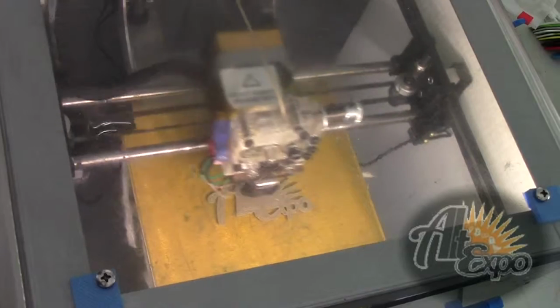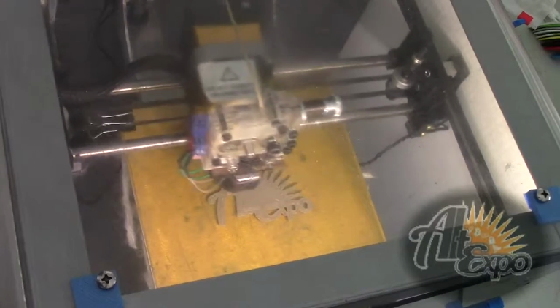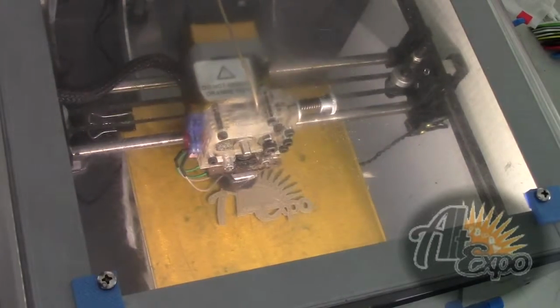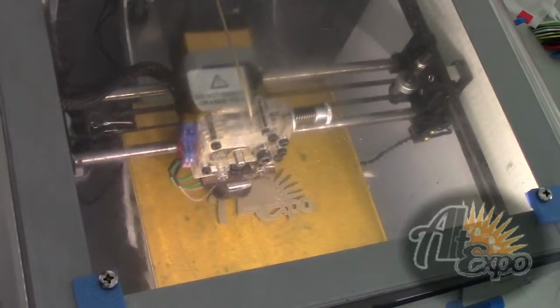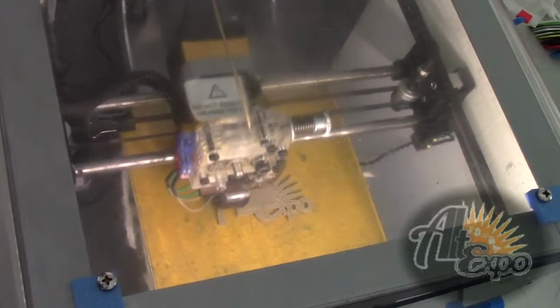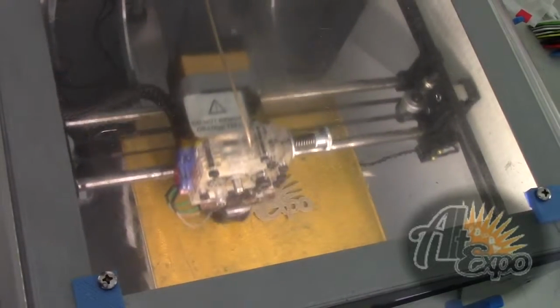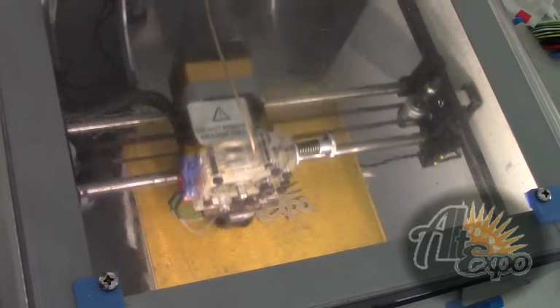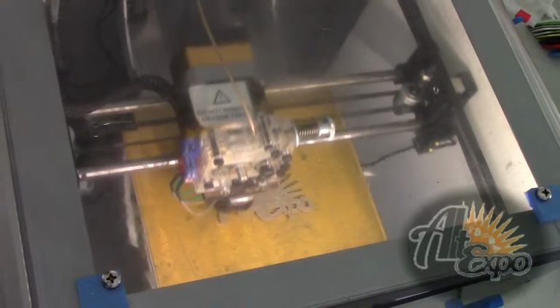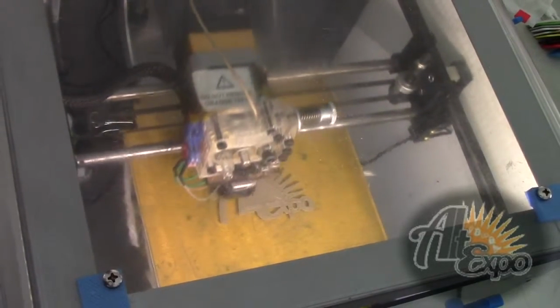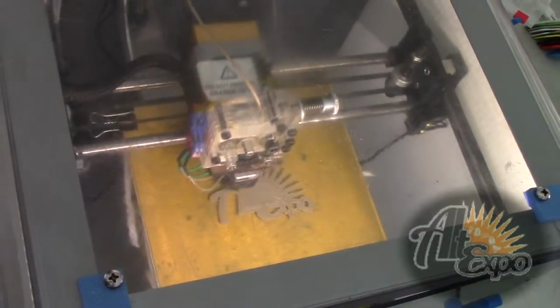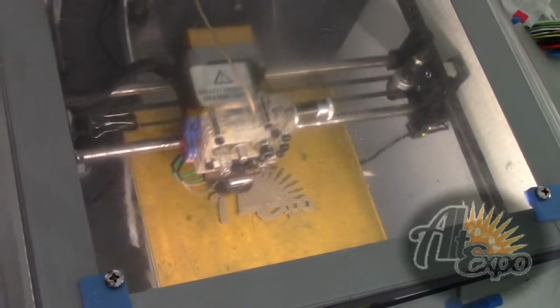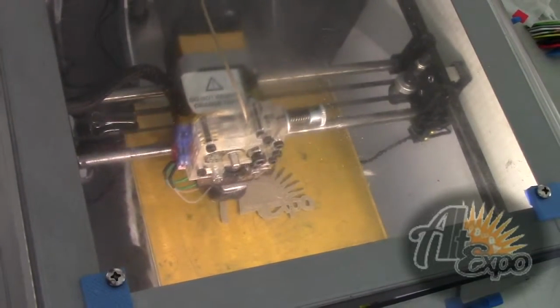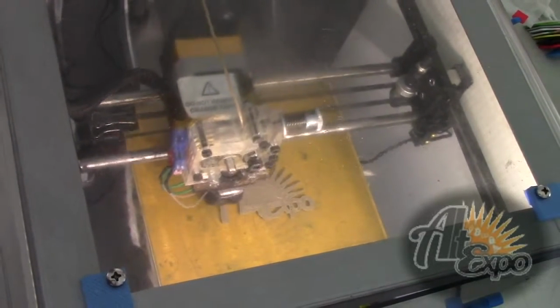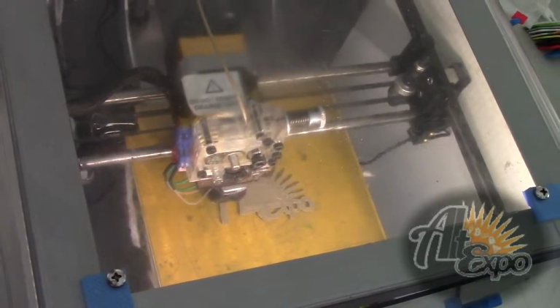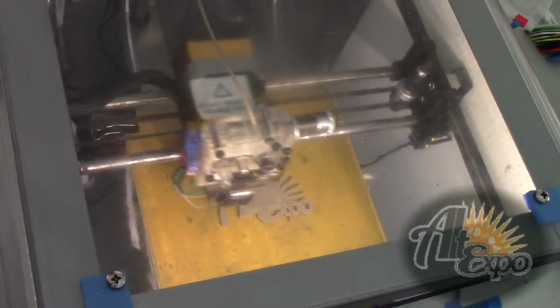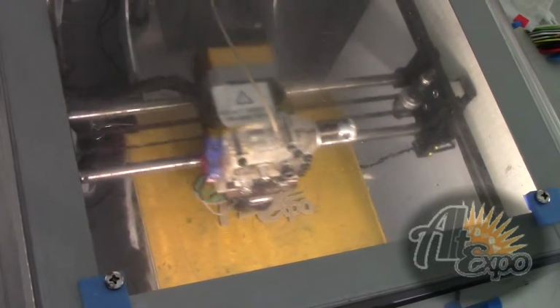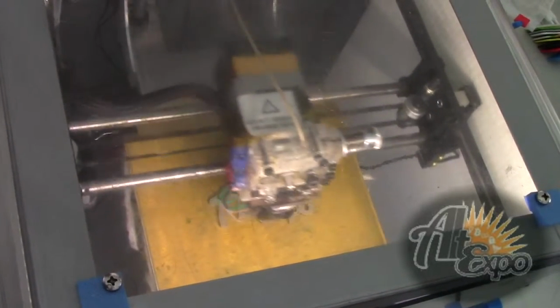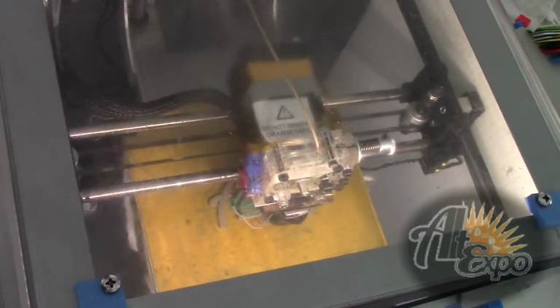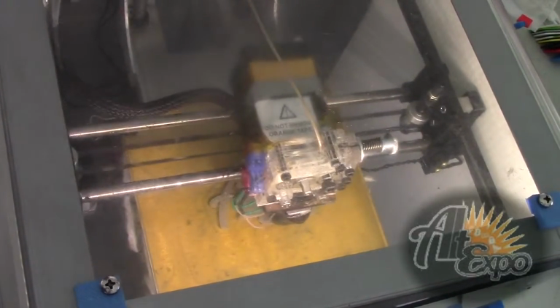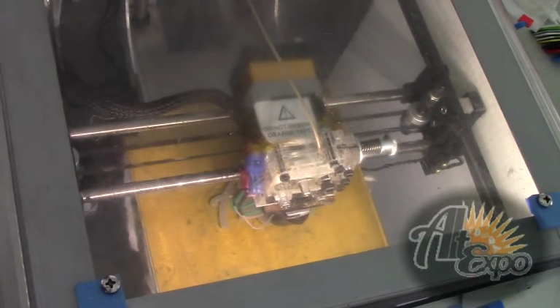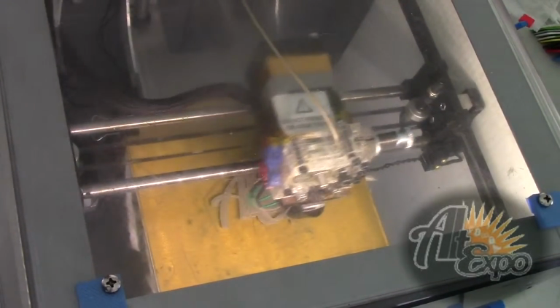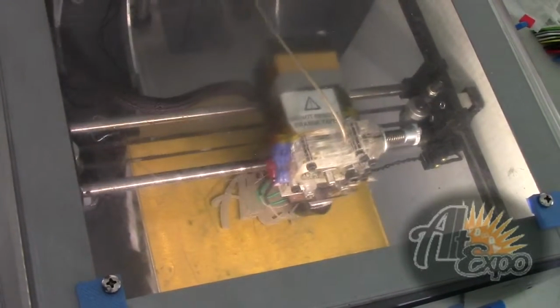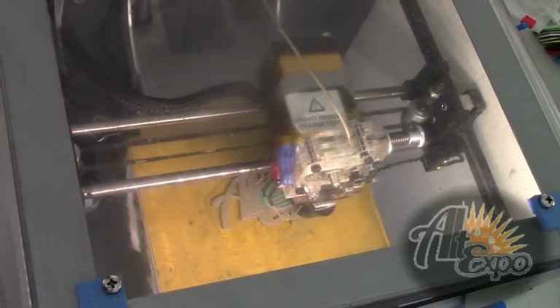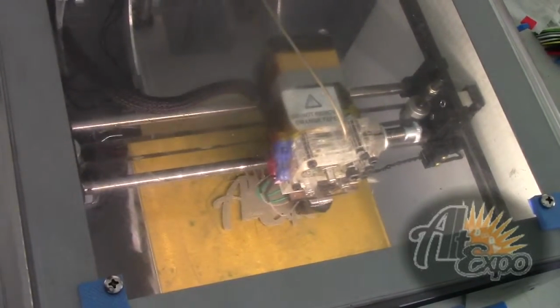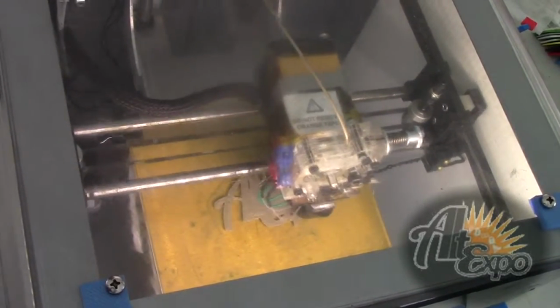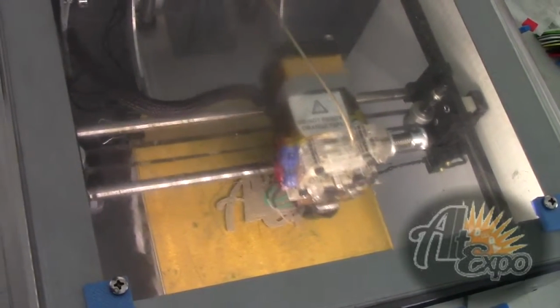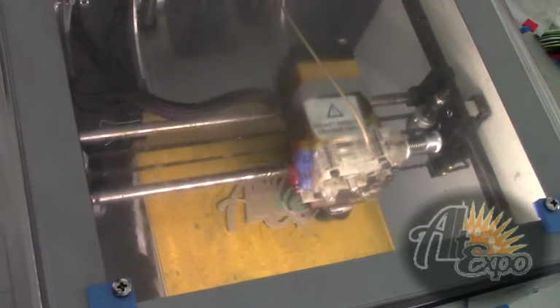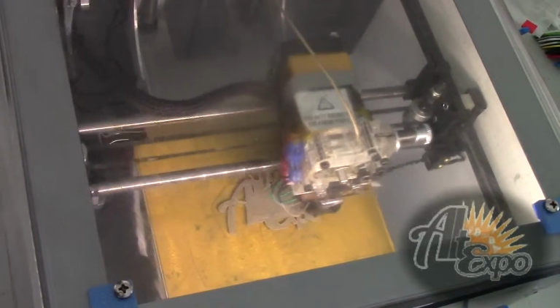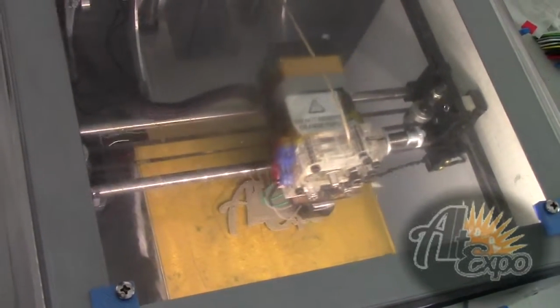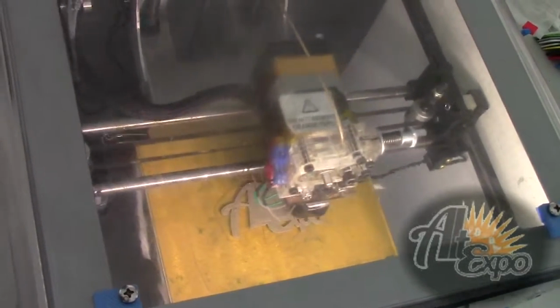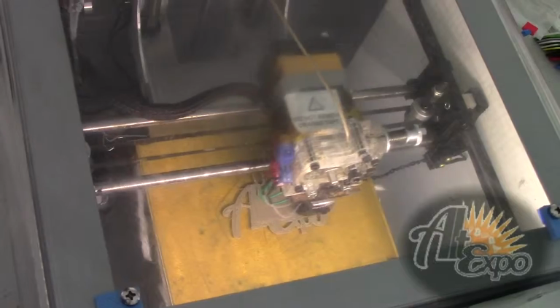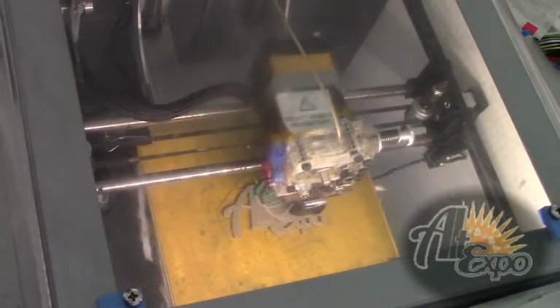Metal printing is coming on strong. Within three years, an affordable metal printer will be available.